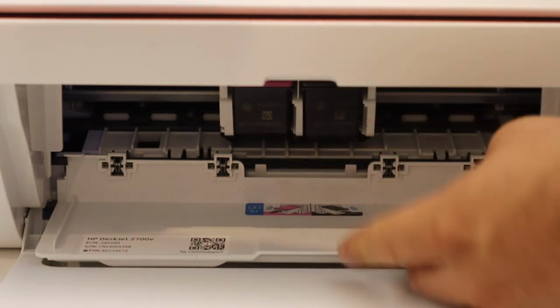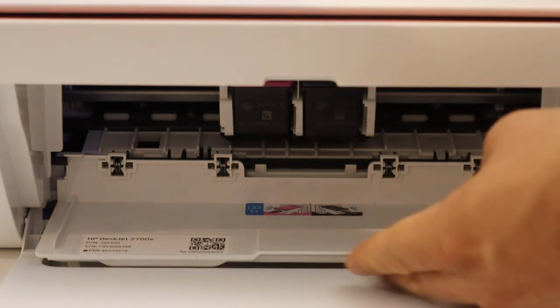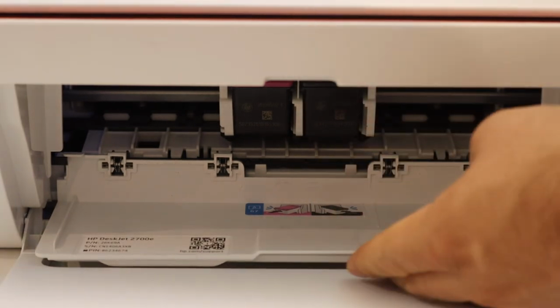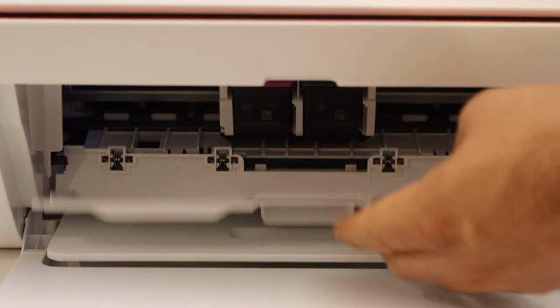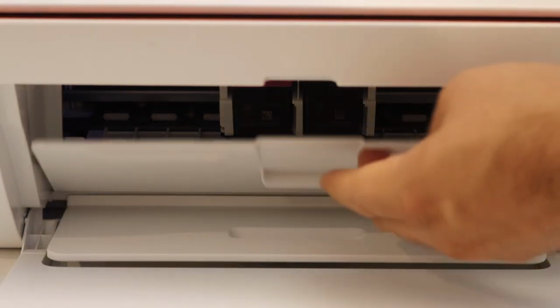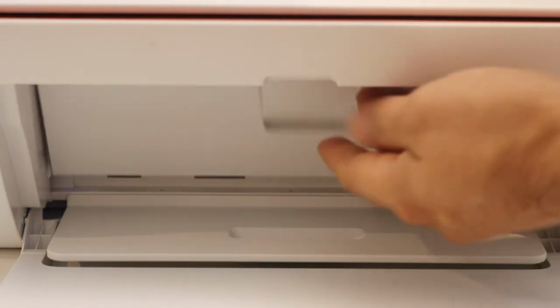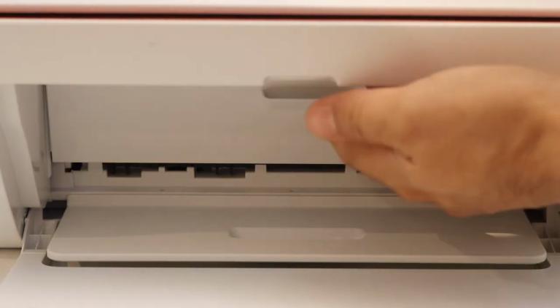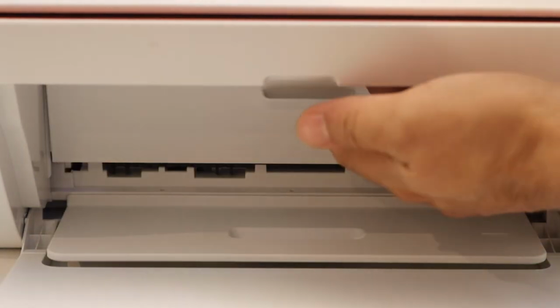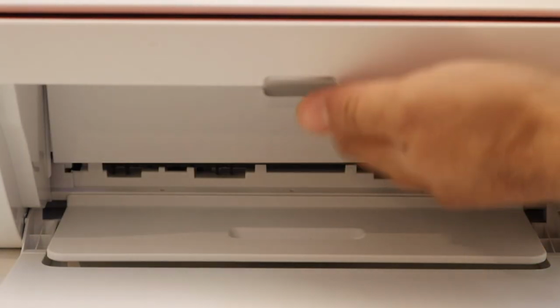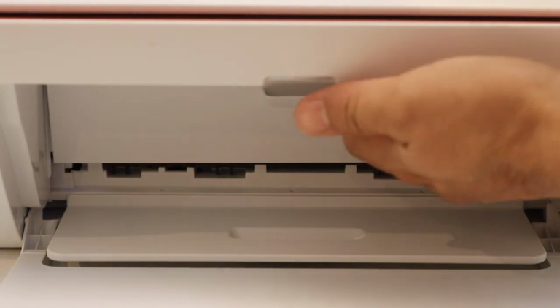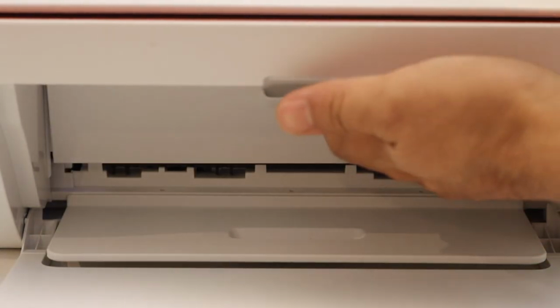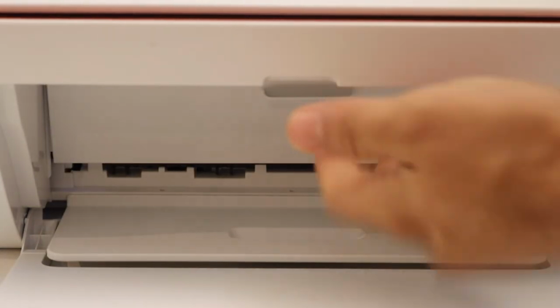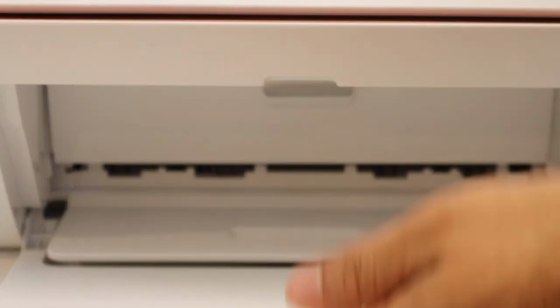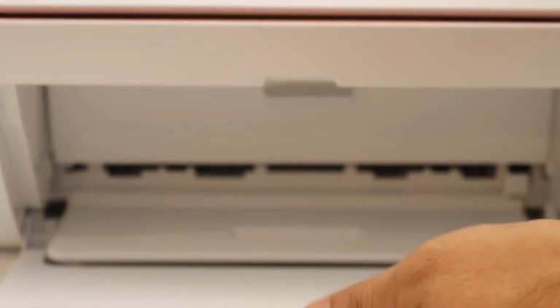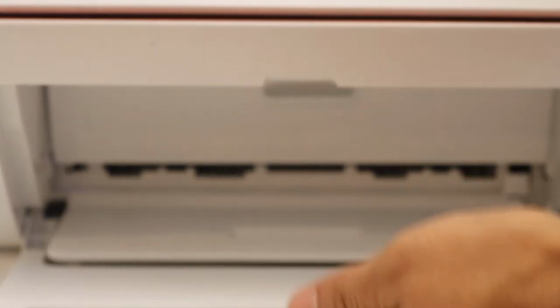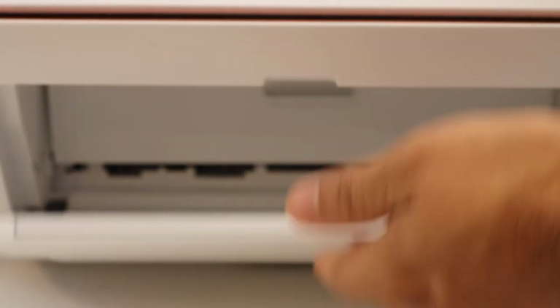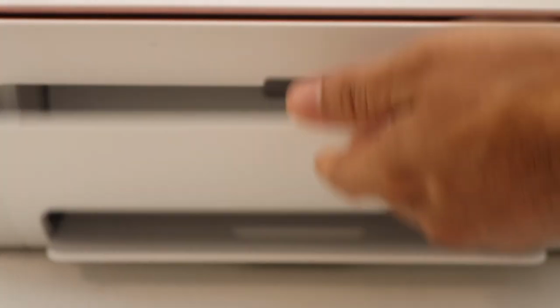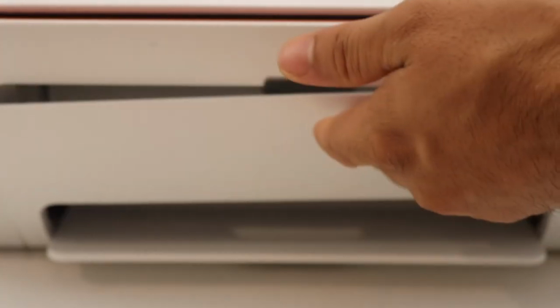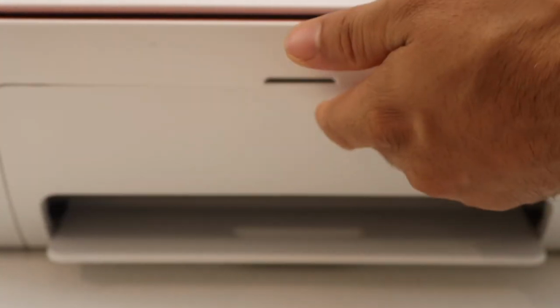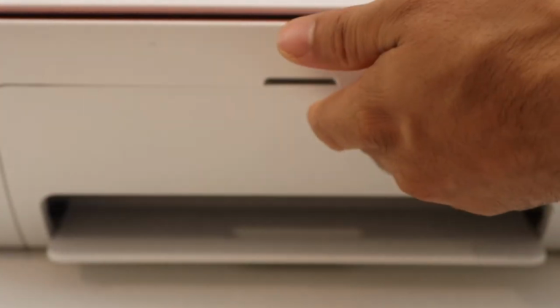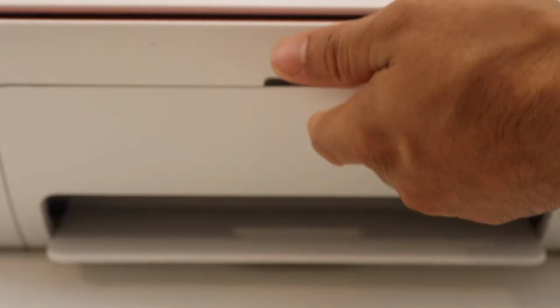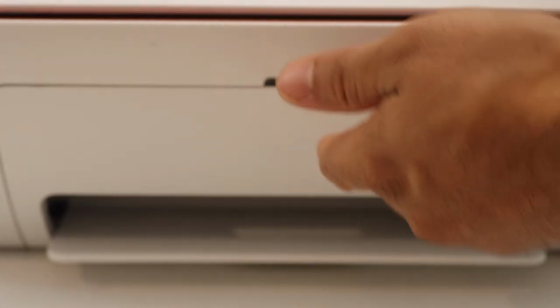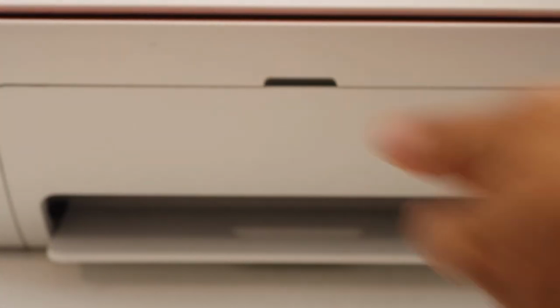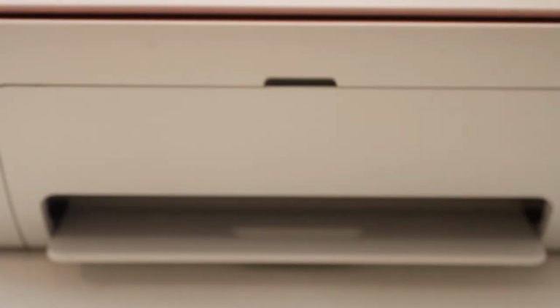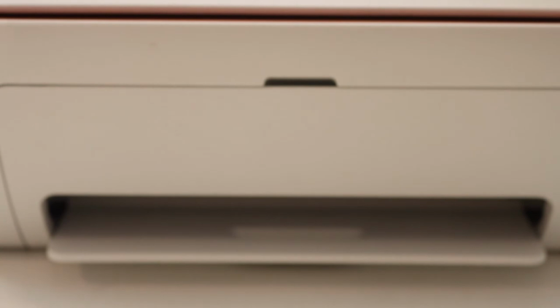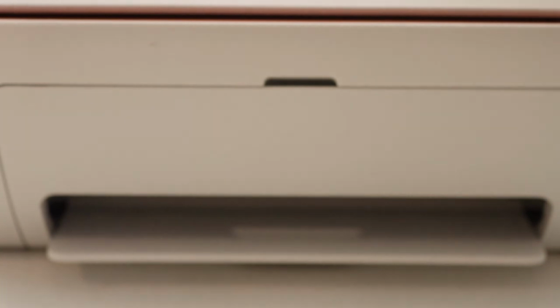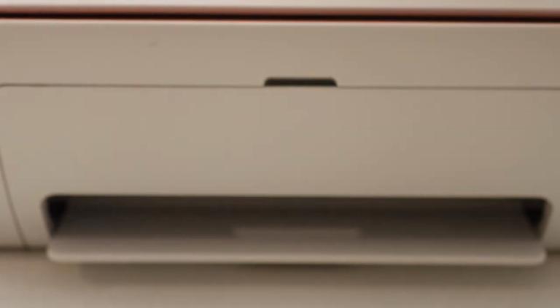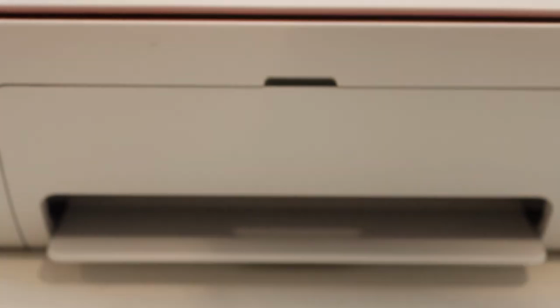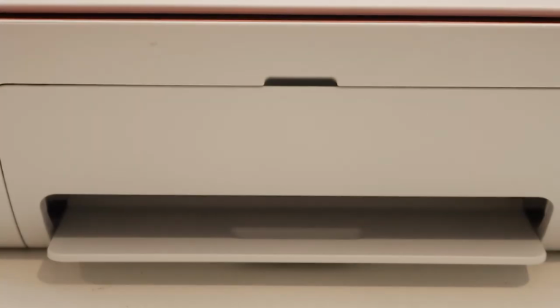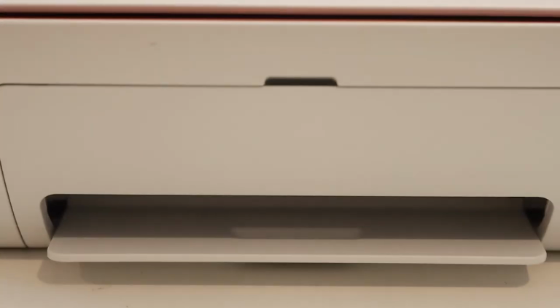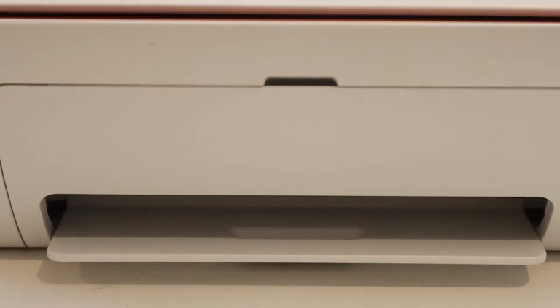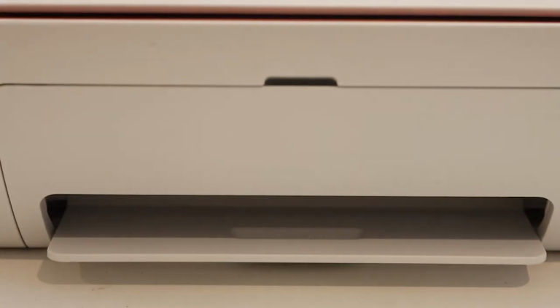Close the ink cartridge chamber door and we are ready to use it. Thanks for watching.